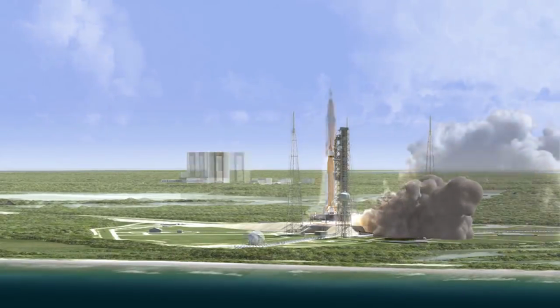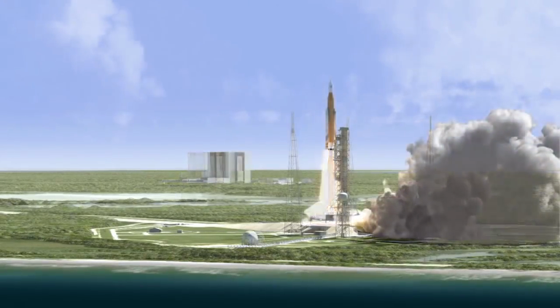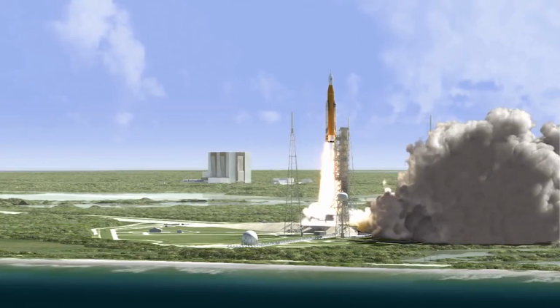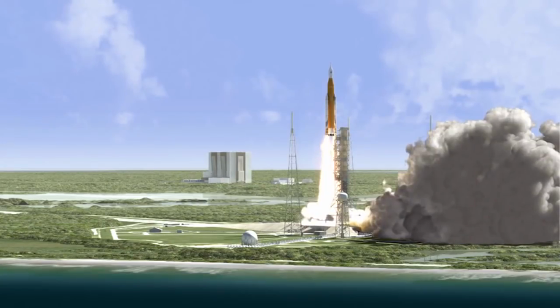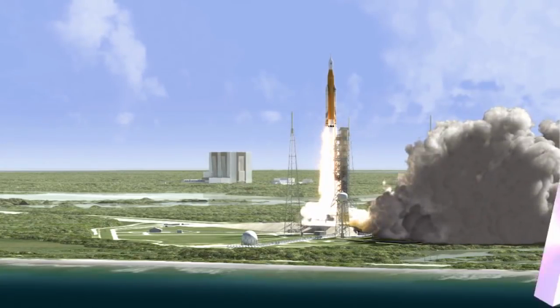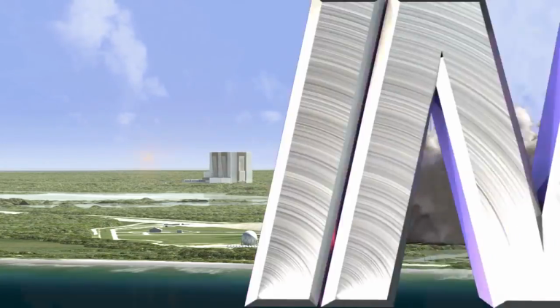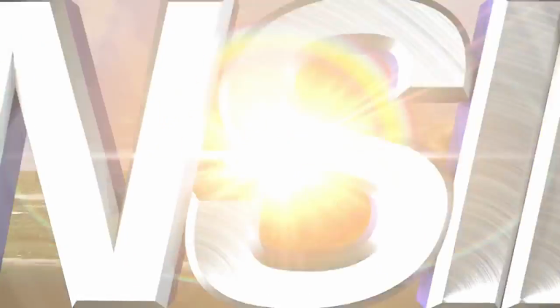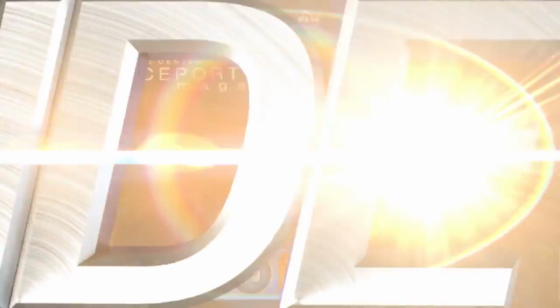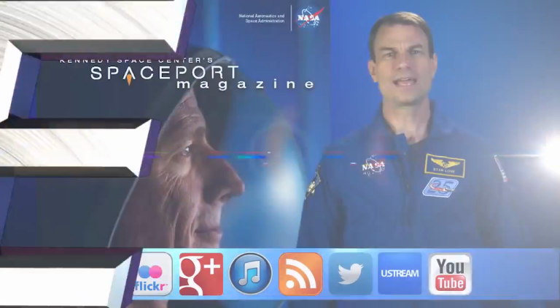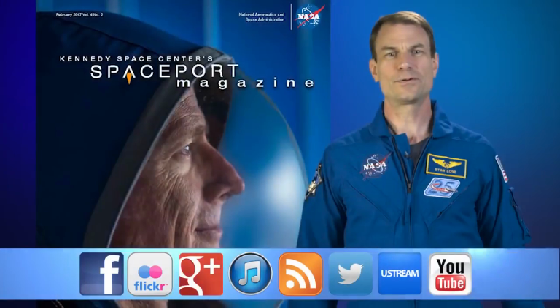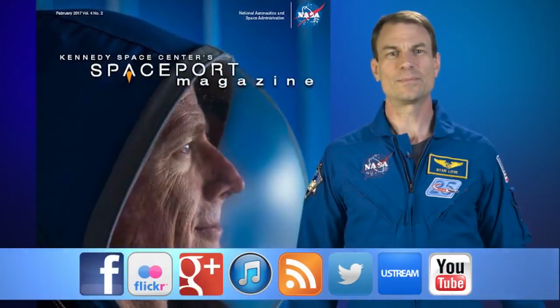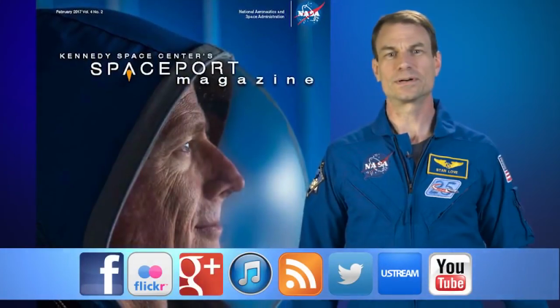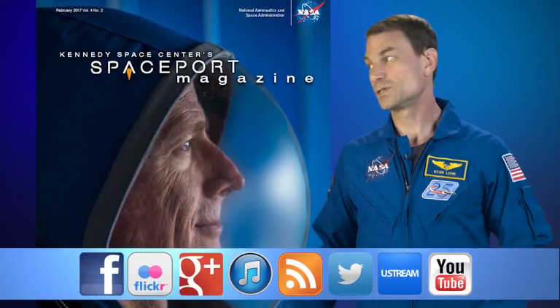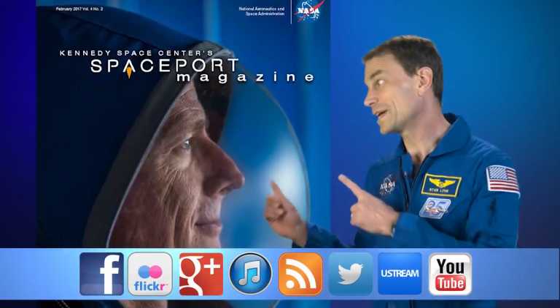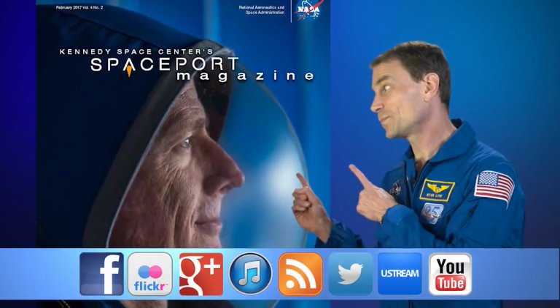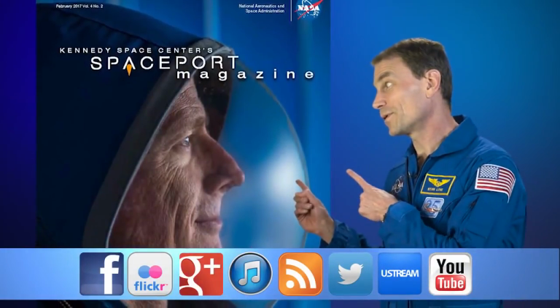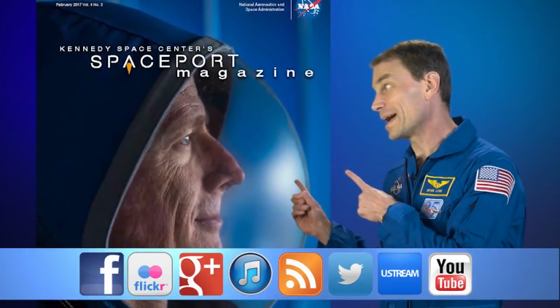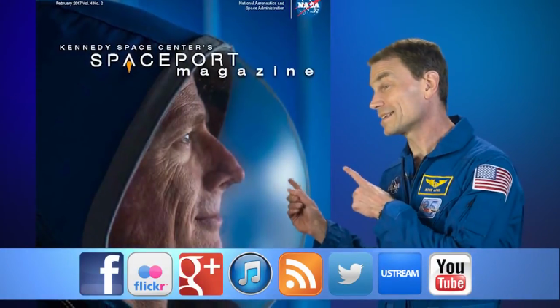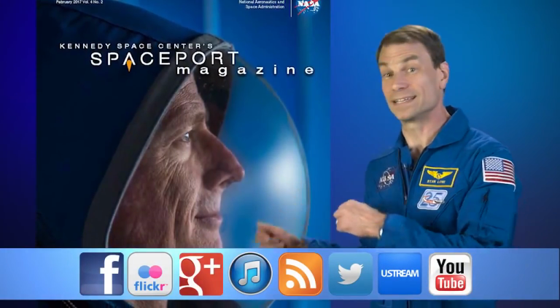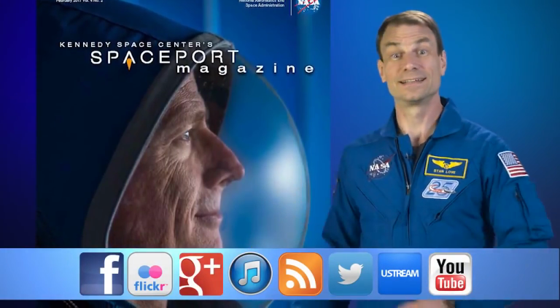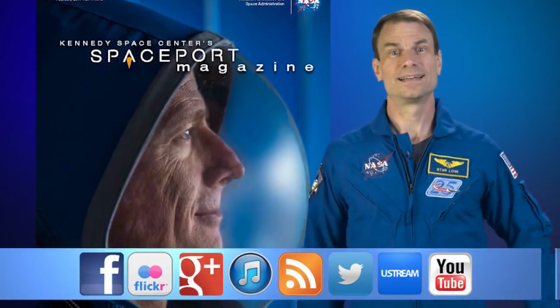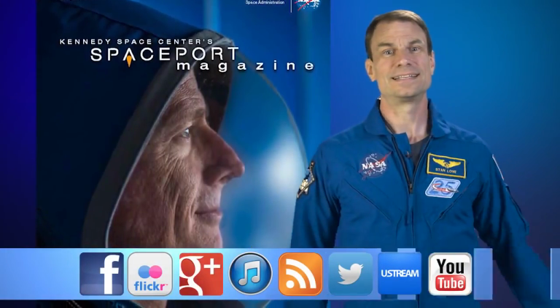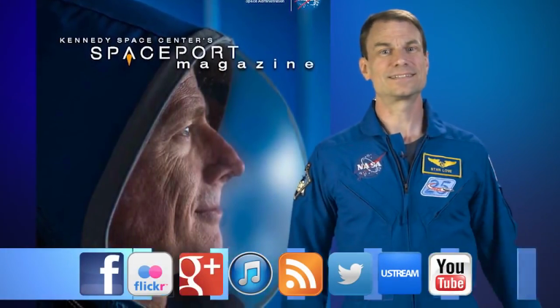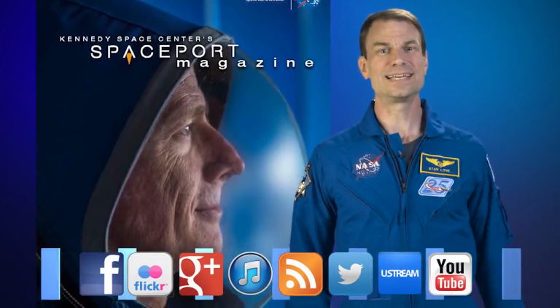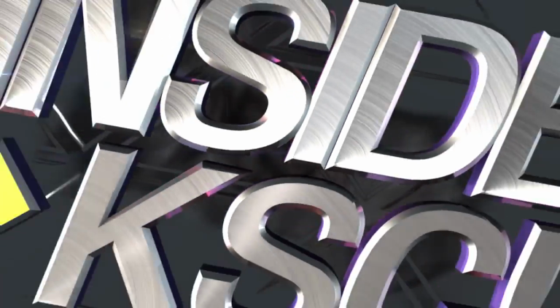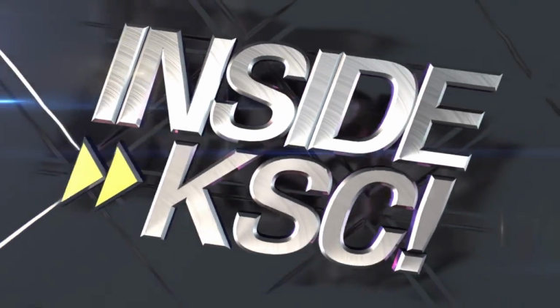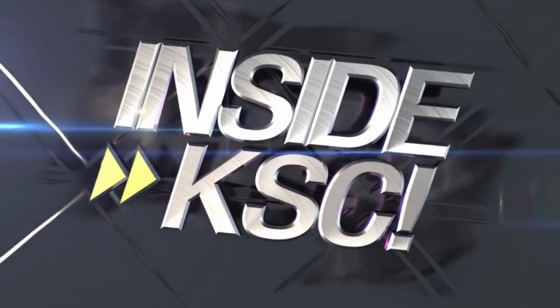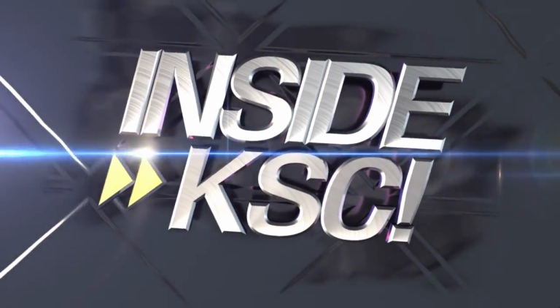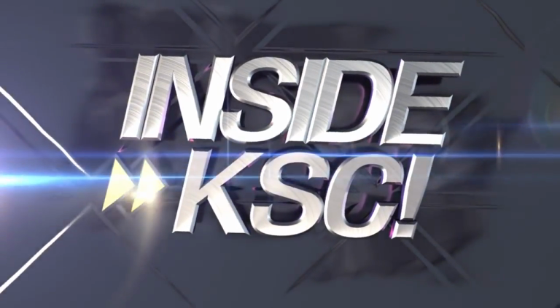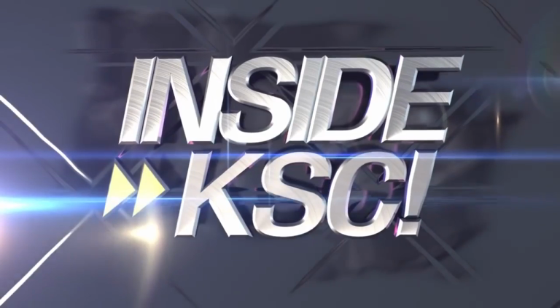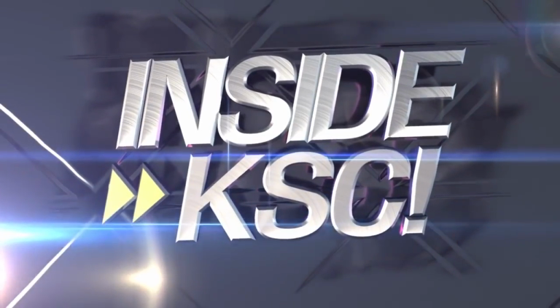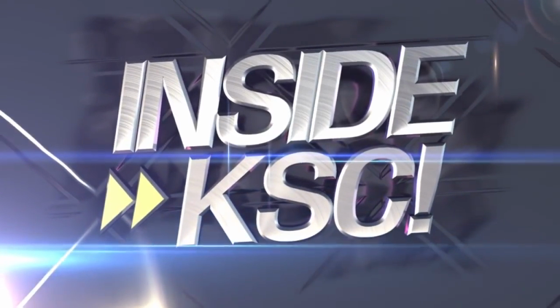The boosters will generate a combined 7.2 million pounds of thrust to help power the massive rocket off the launch pad. And remember, Spaceport Magazine digs deeper inside KSC.